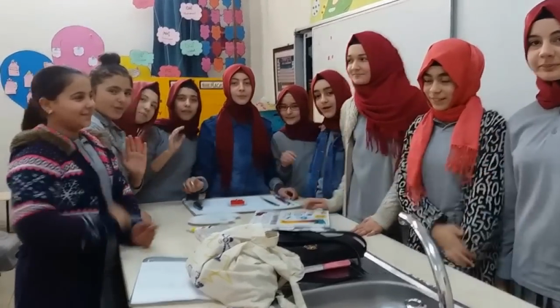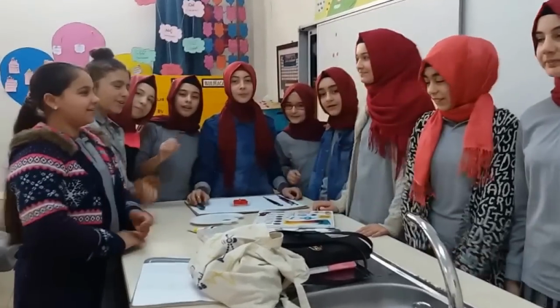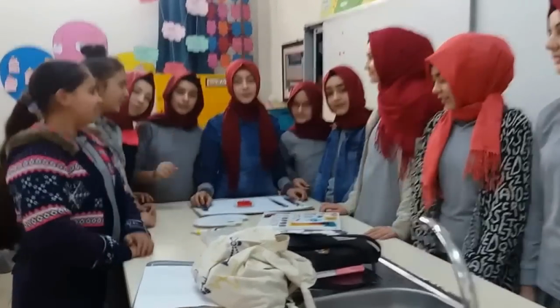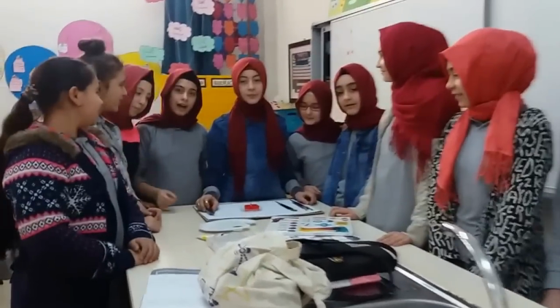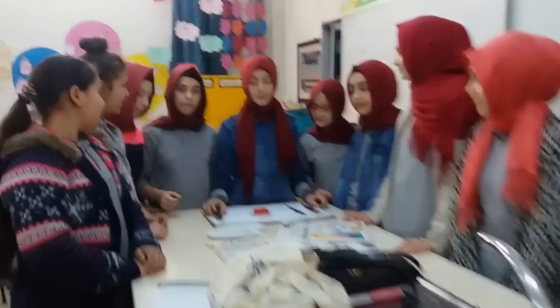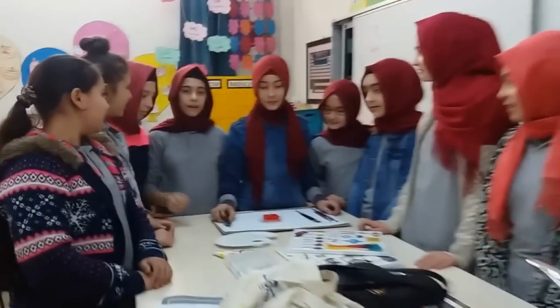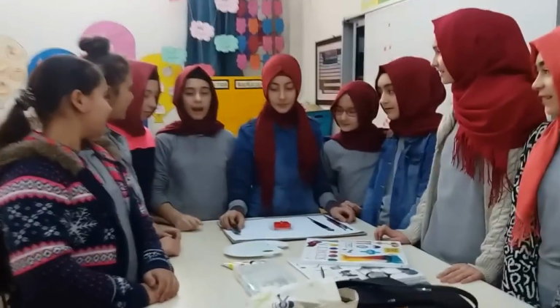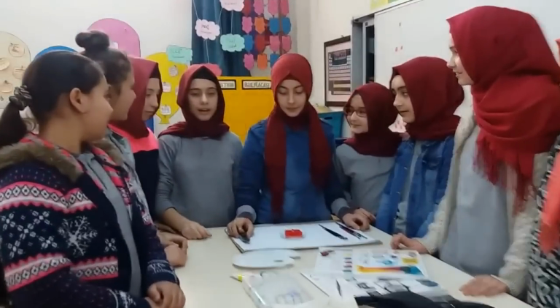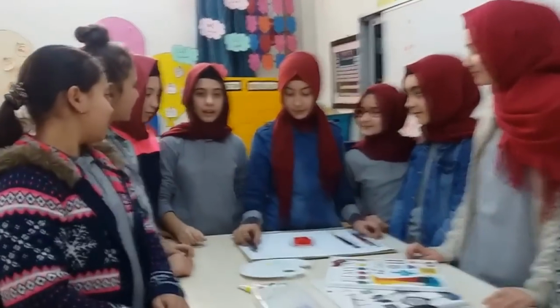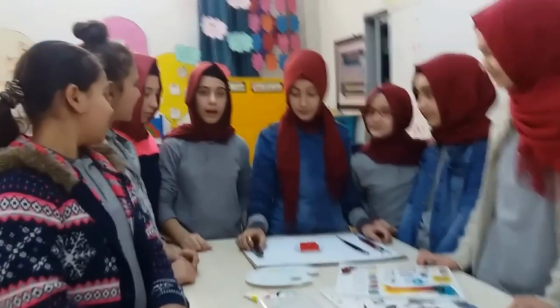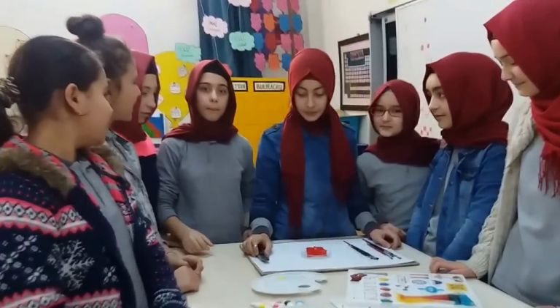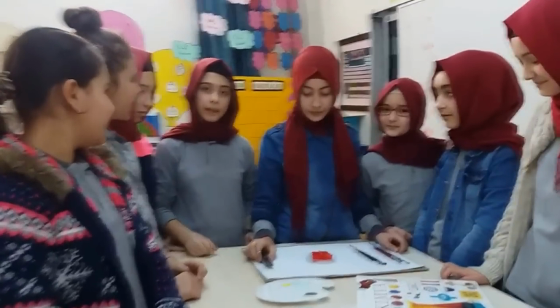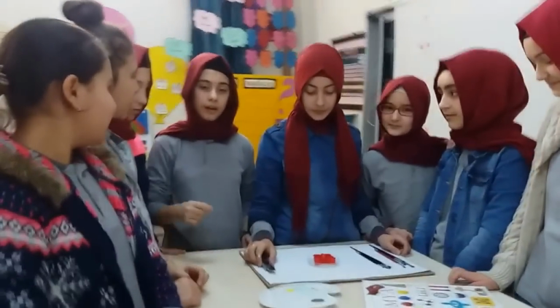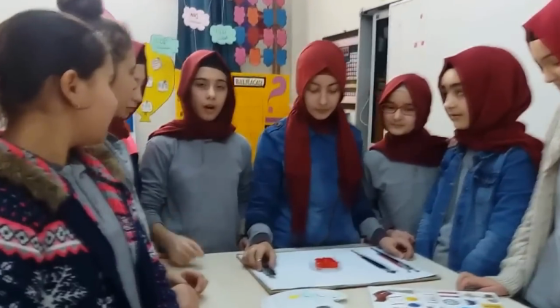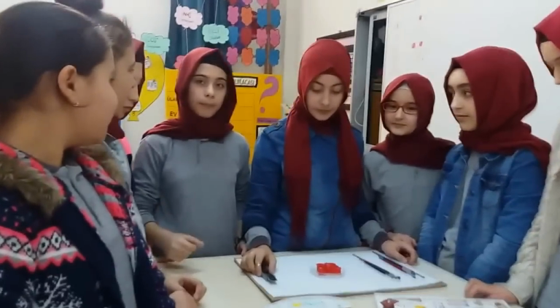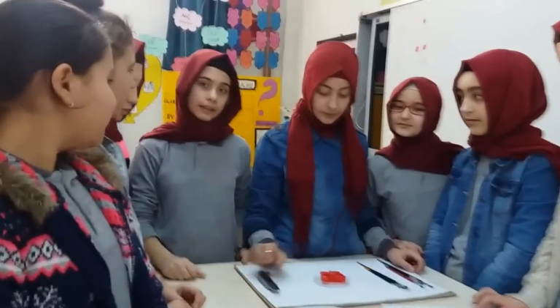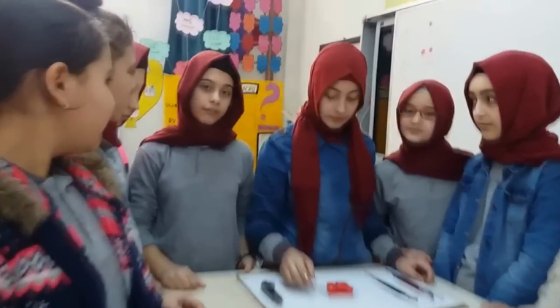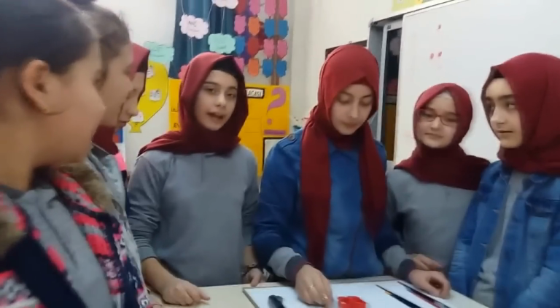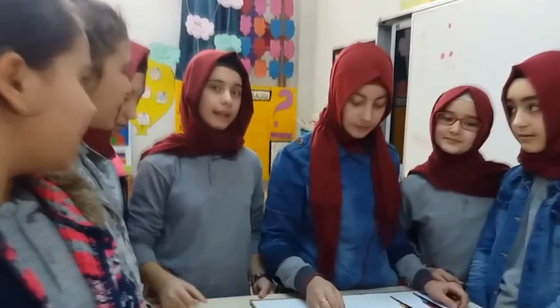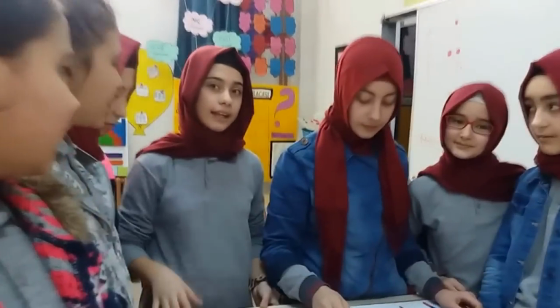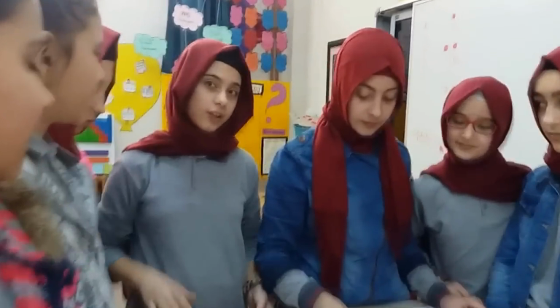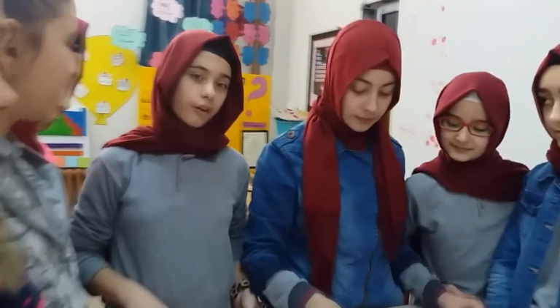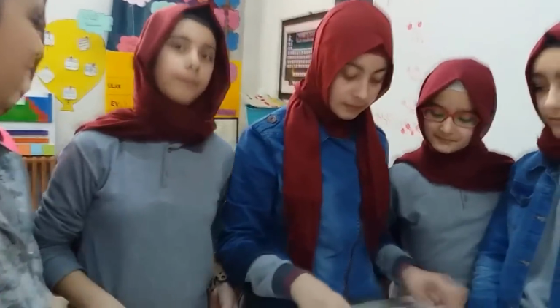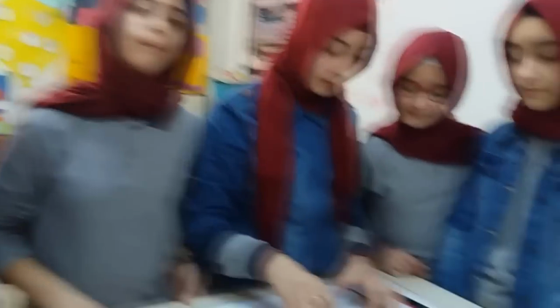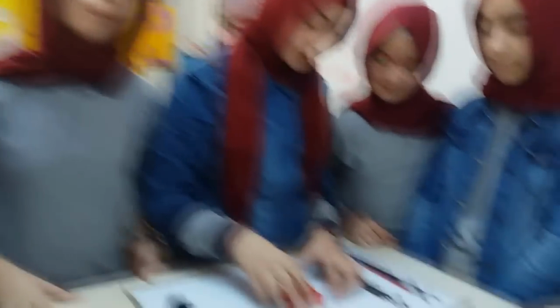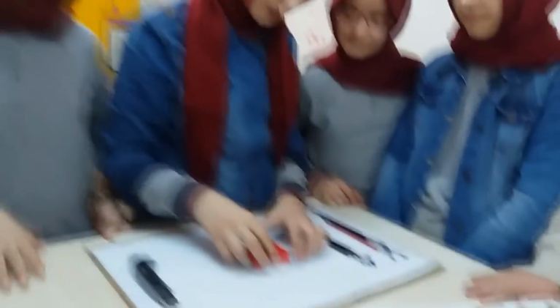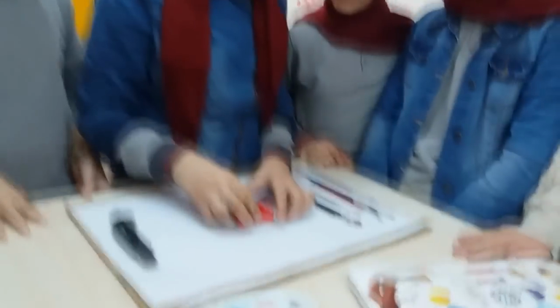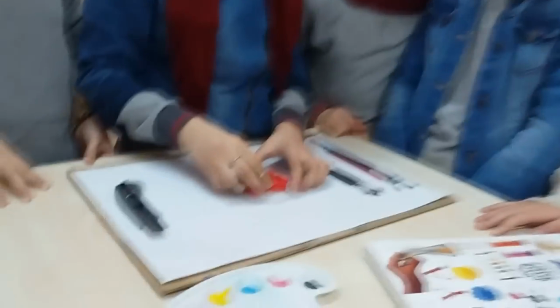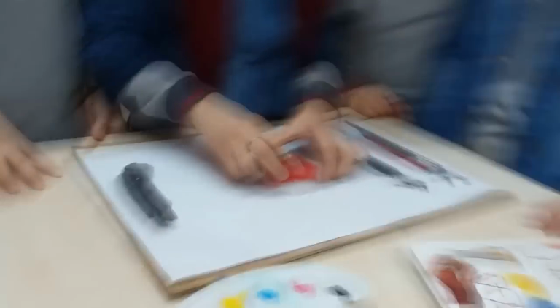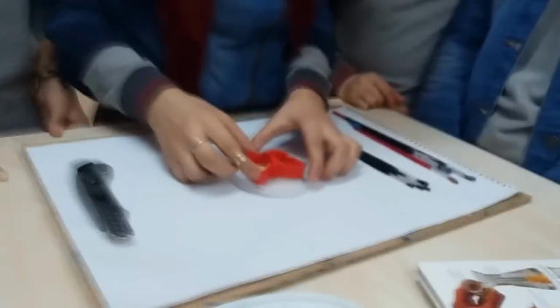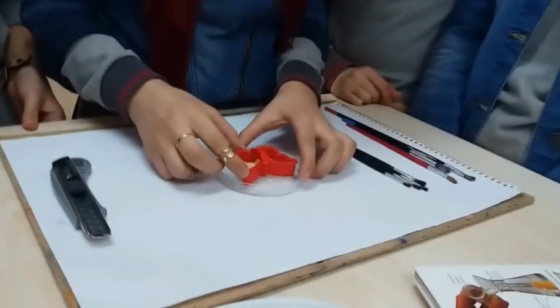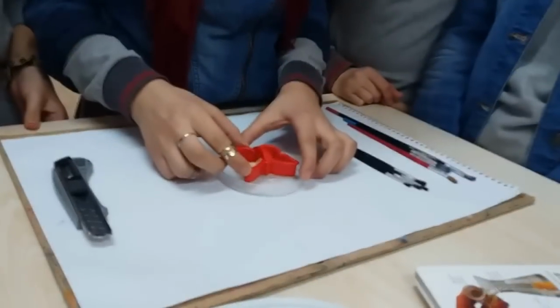Now we are going to paint our puzzle piece. Let's go!